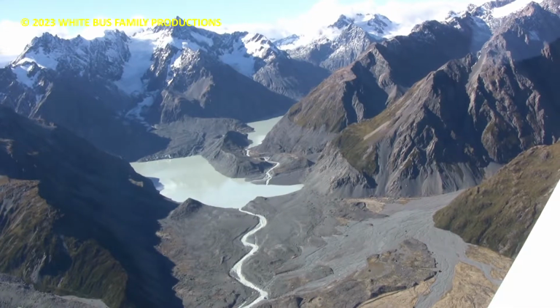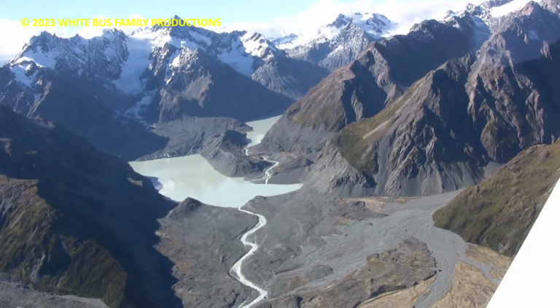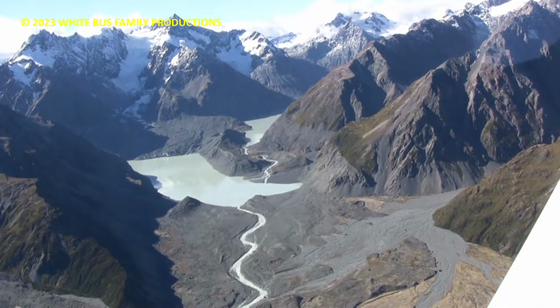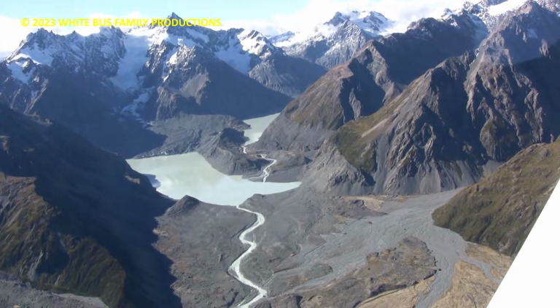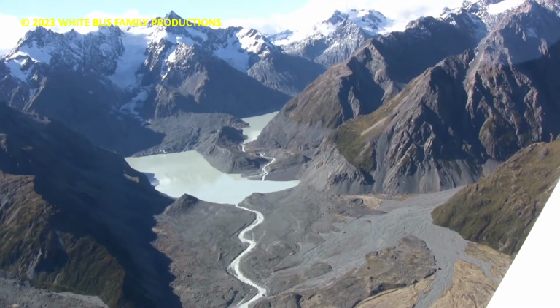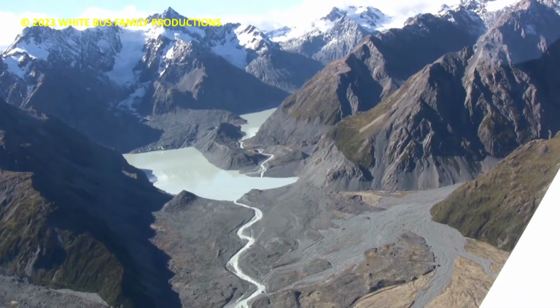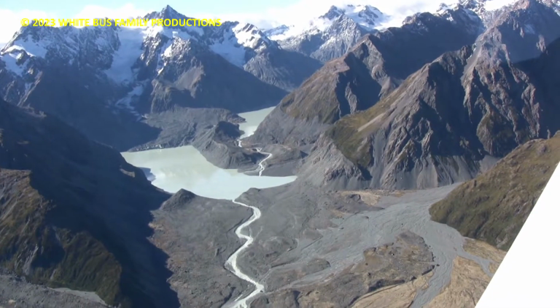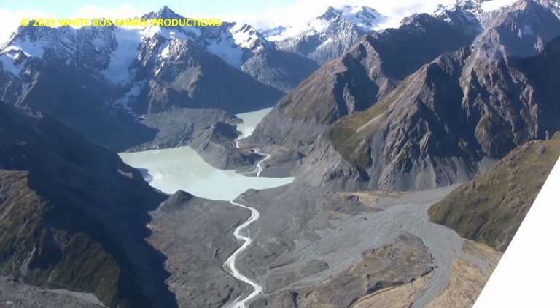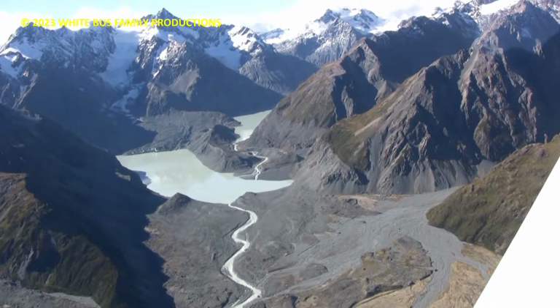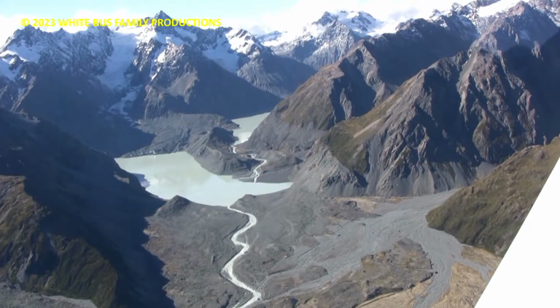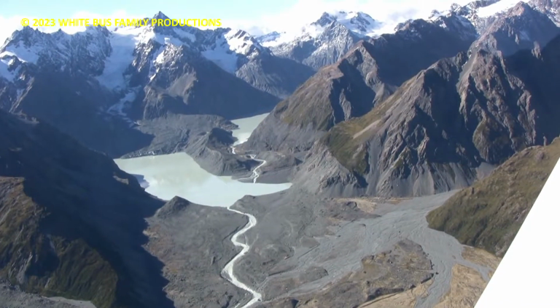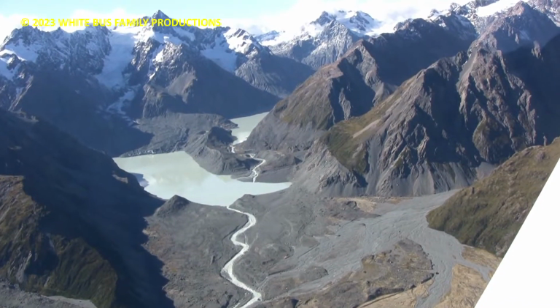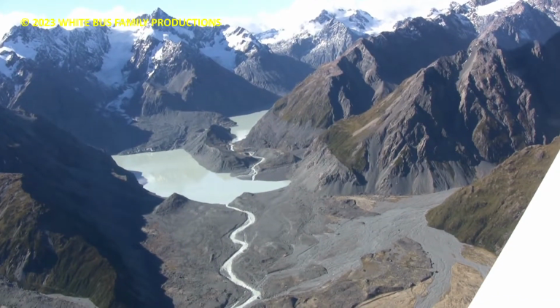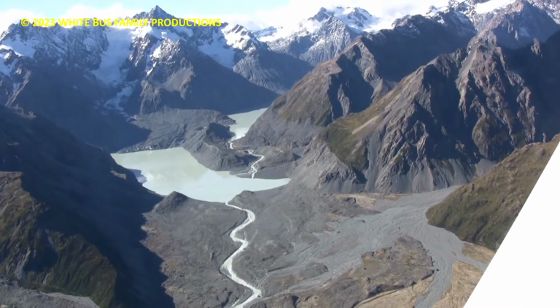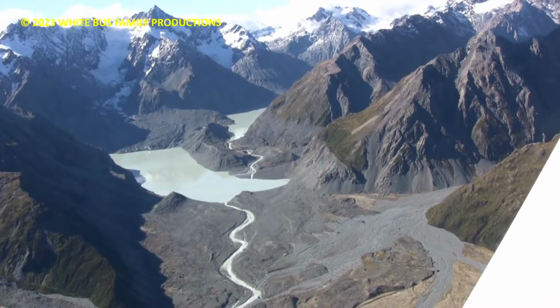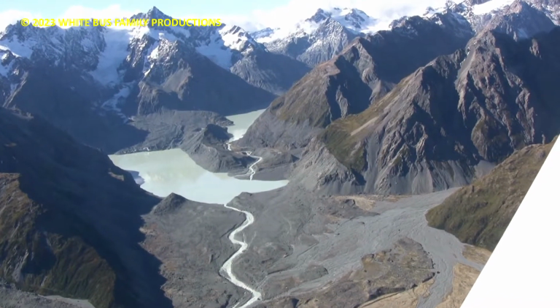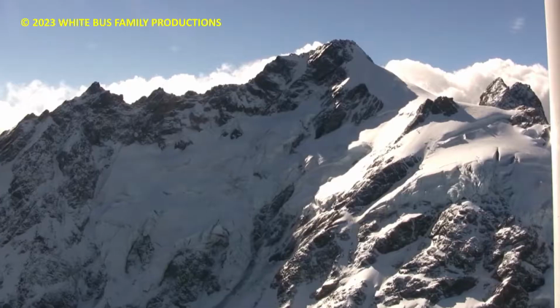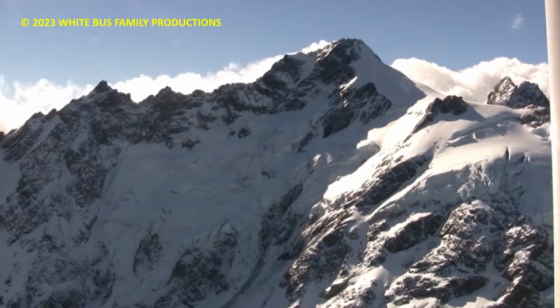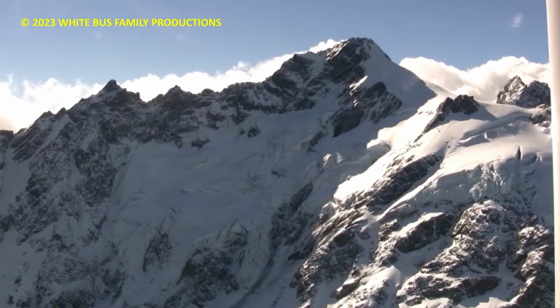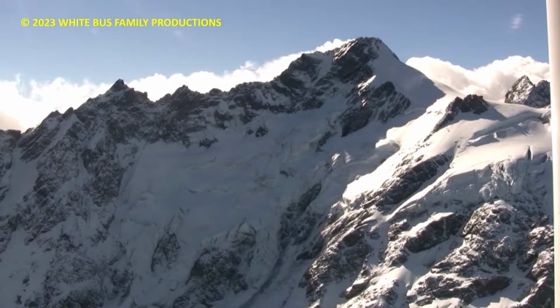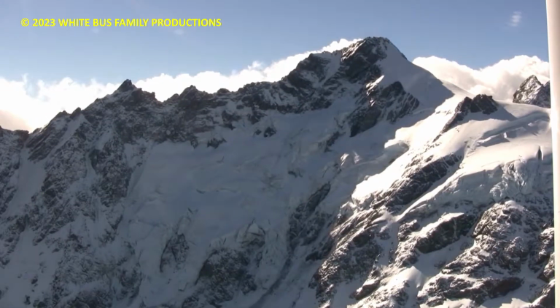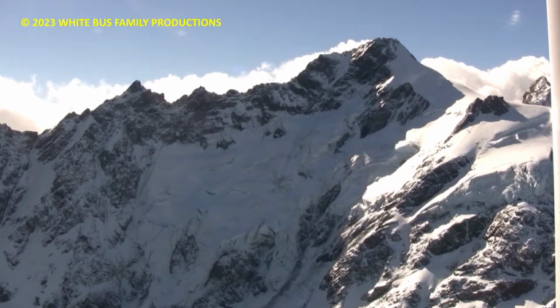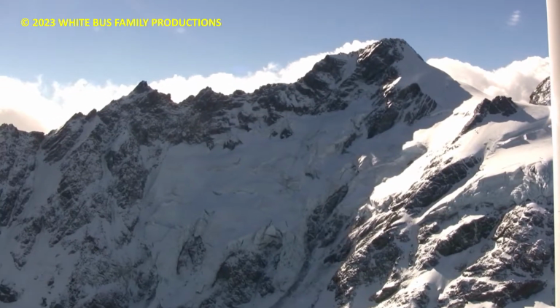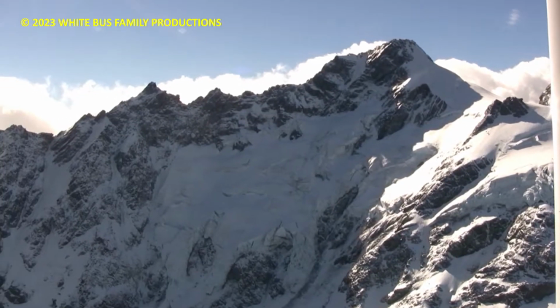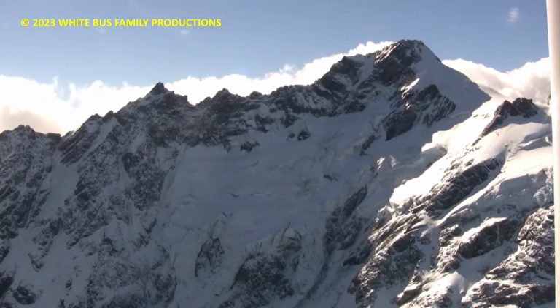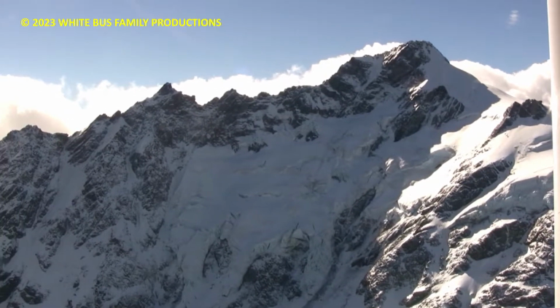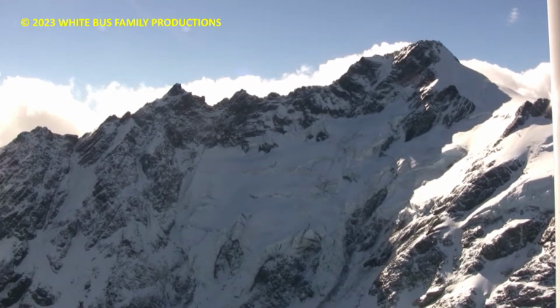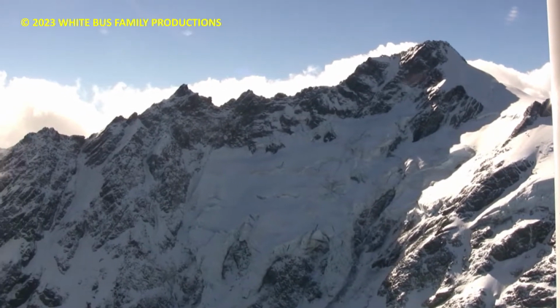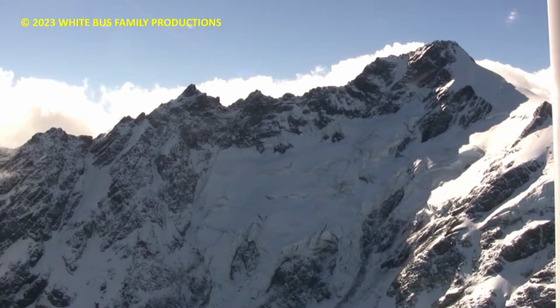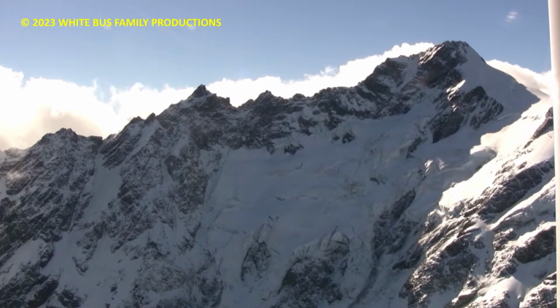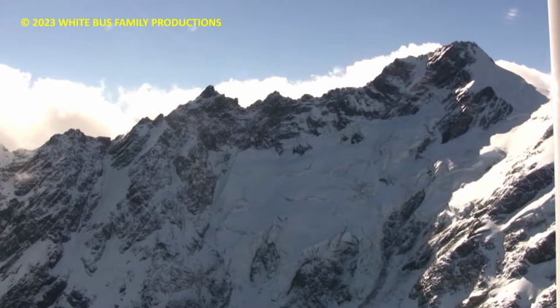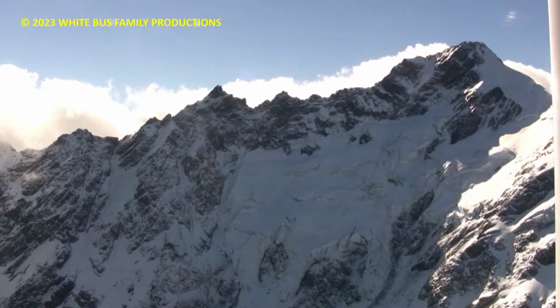Sealy Pass is just to the north of us — it's one of the lower passes through to the west coast.